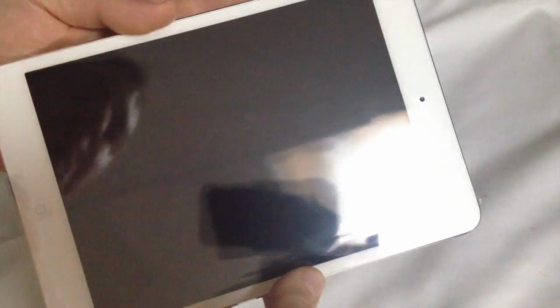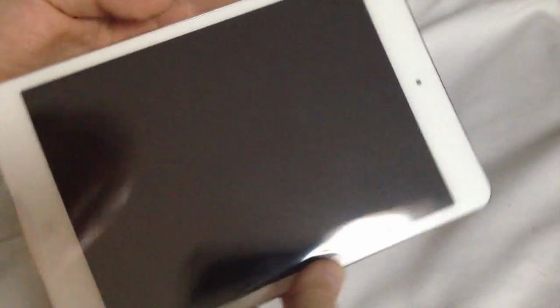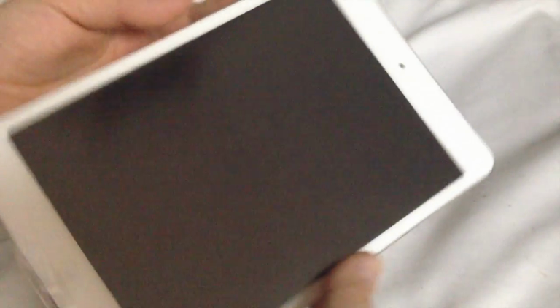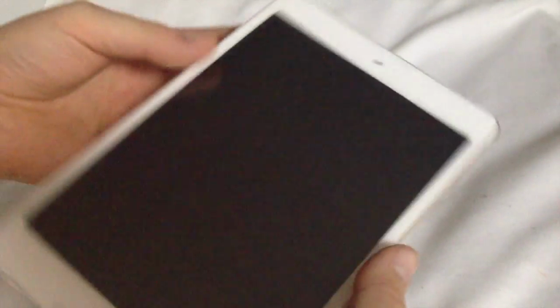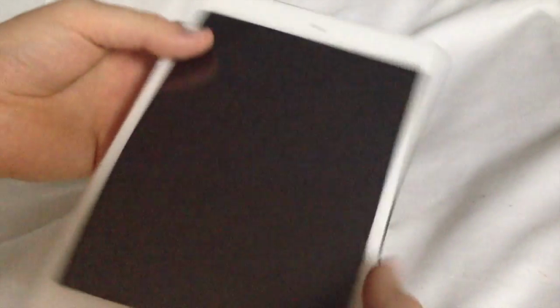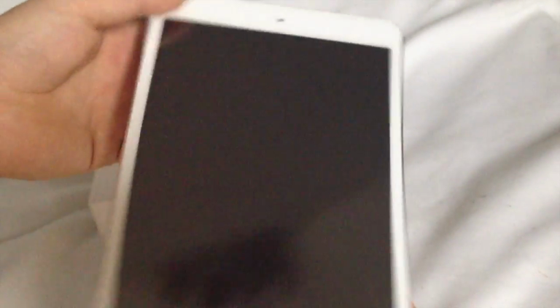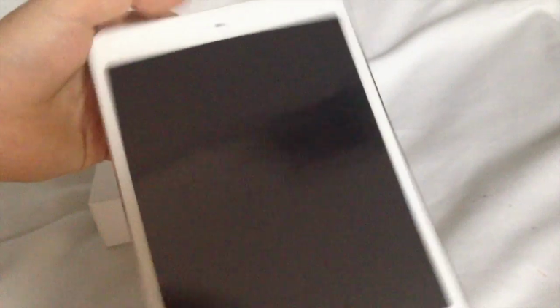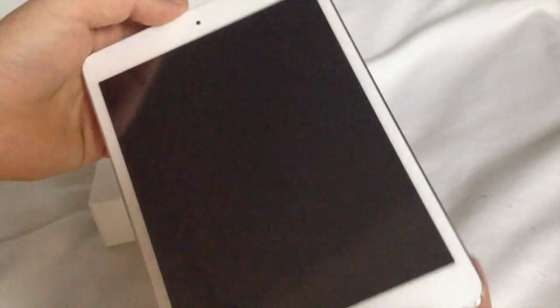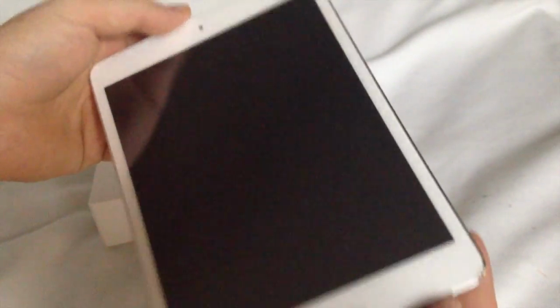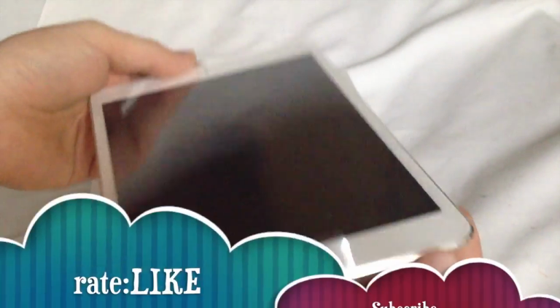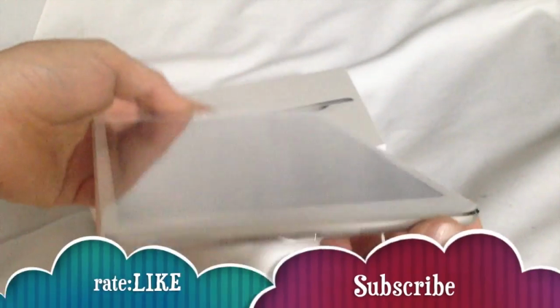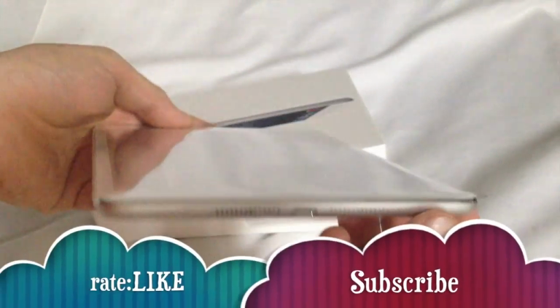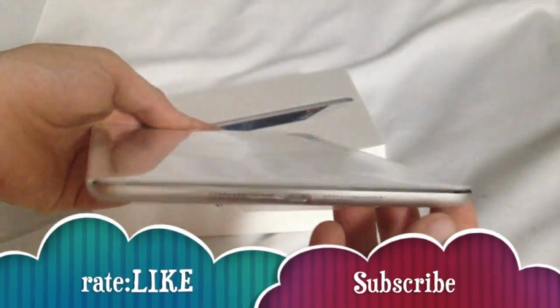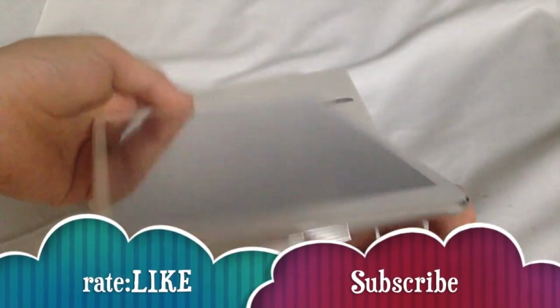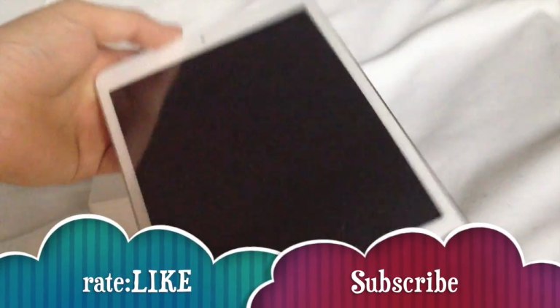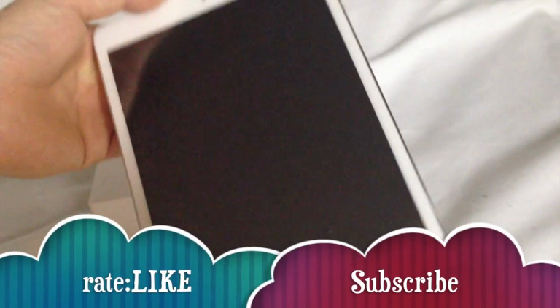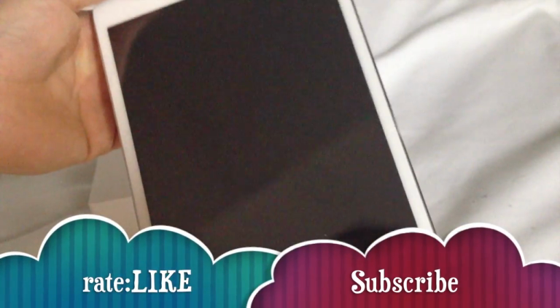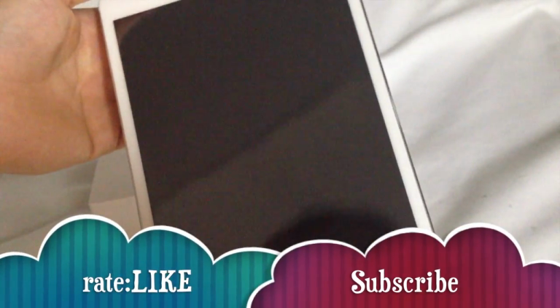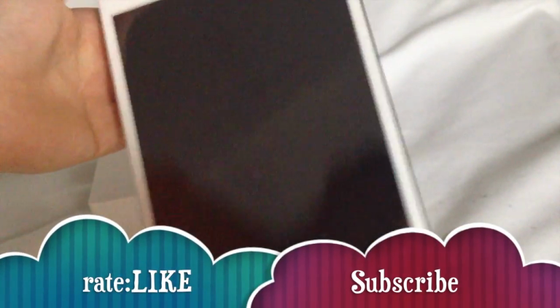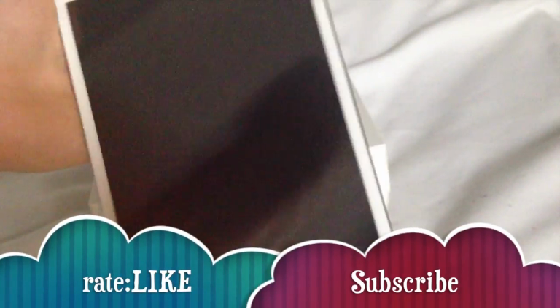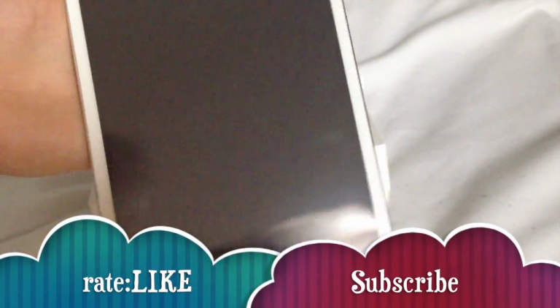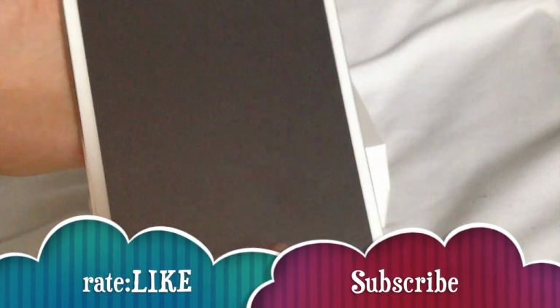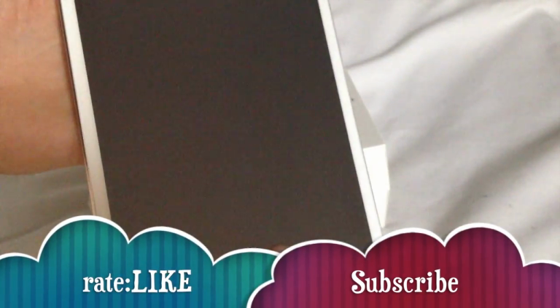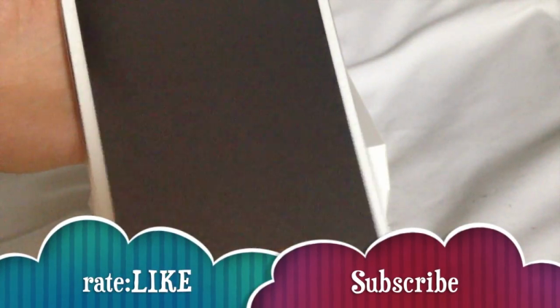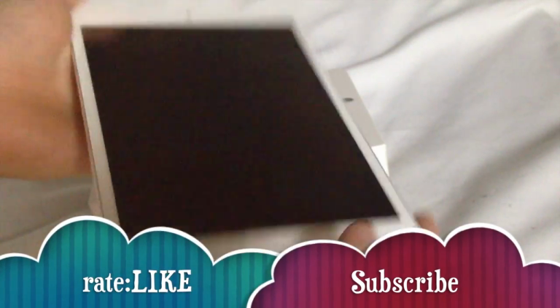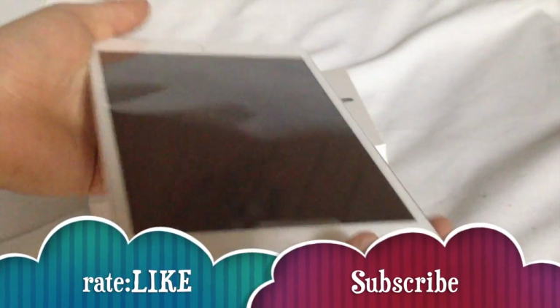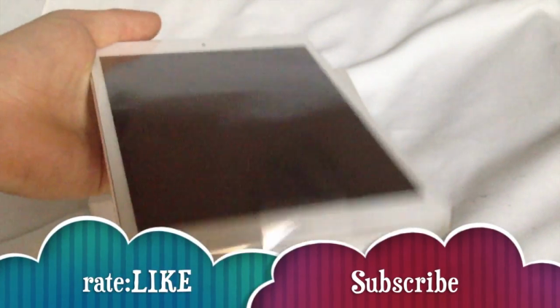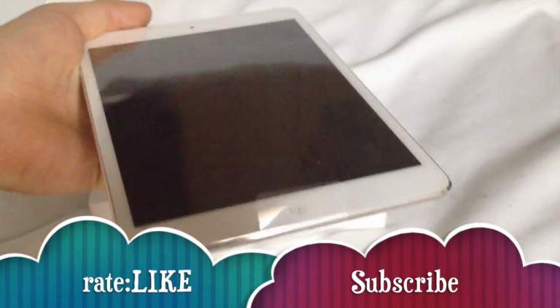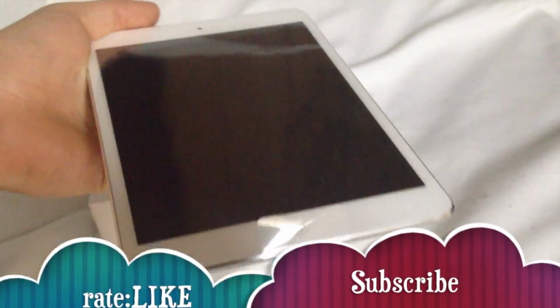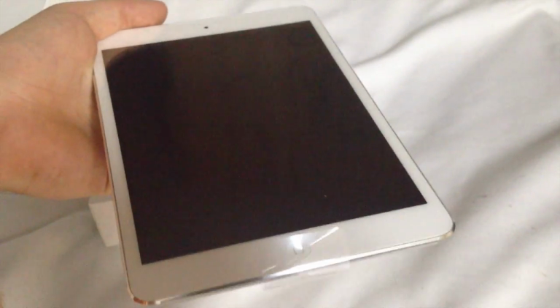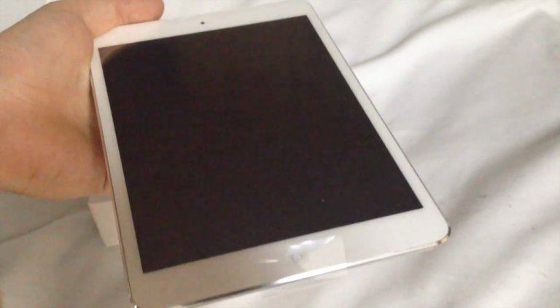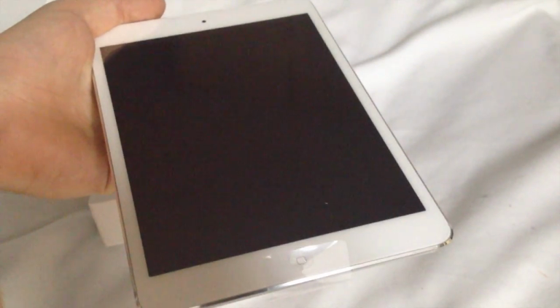That's it for this iPad setup. I will have a full manual for you guys on my next videos. Thank you.